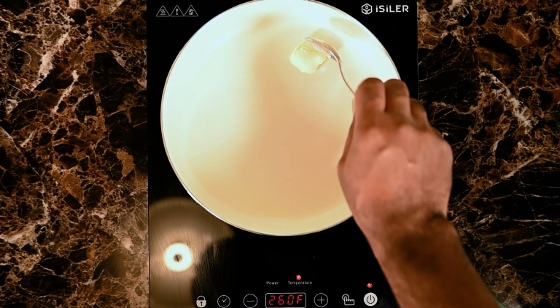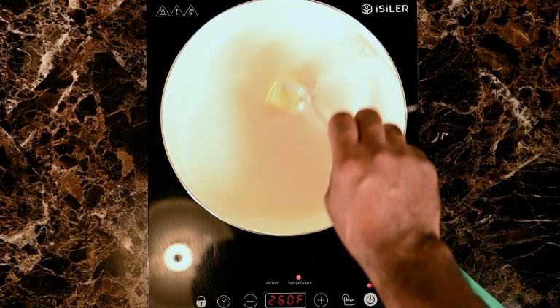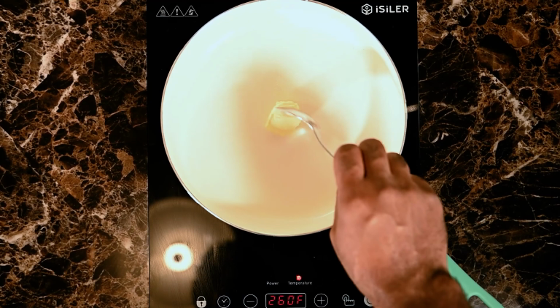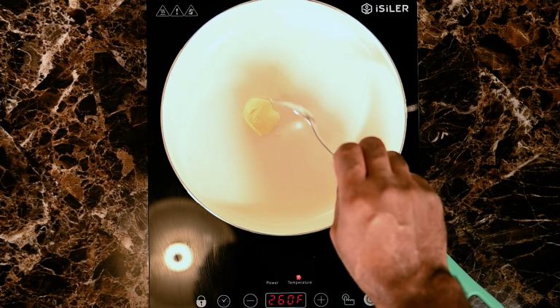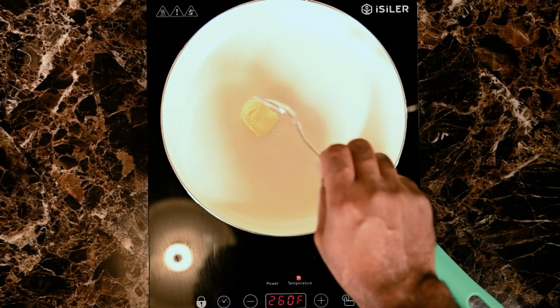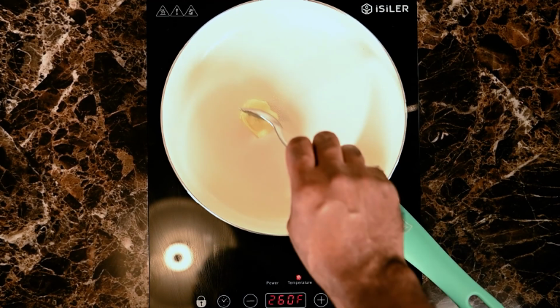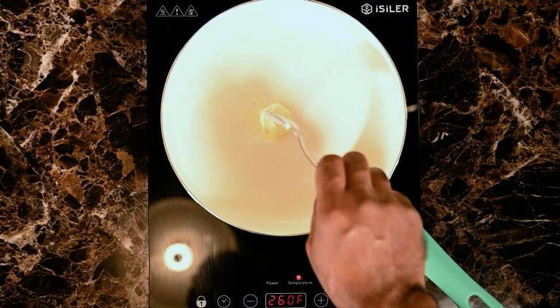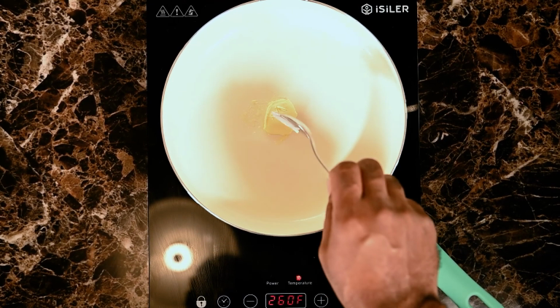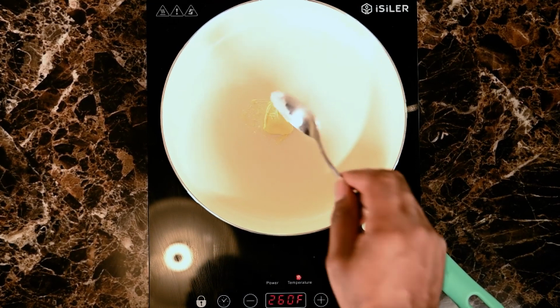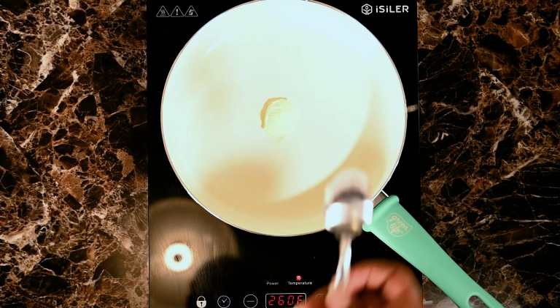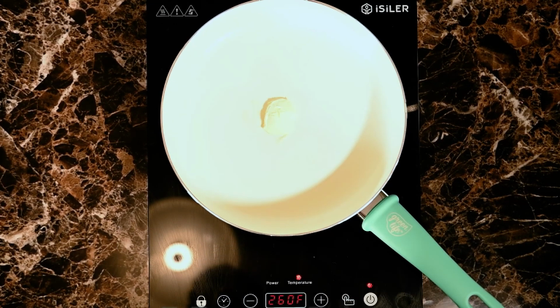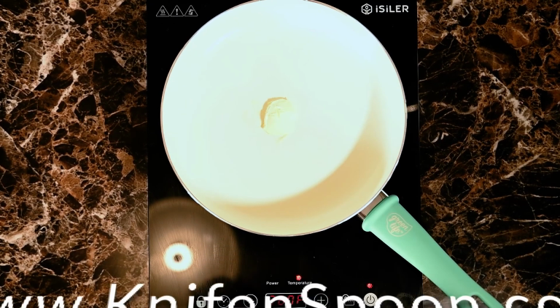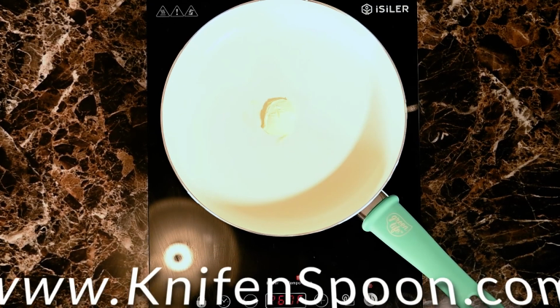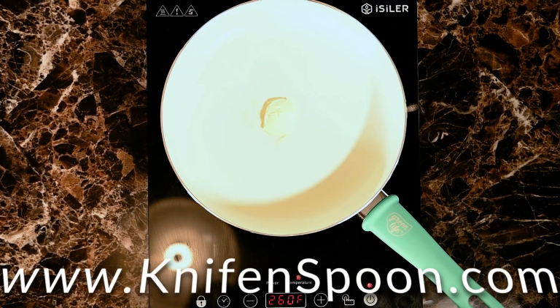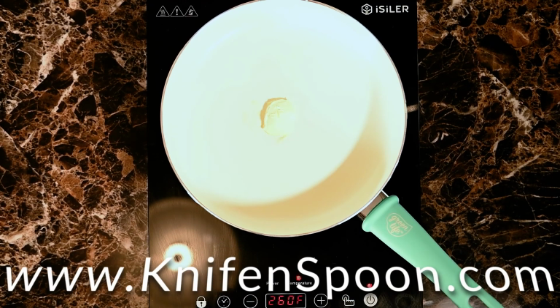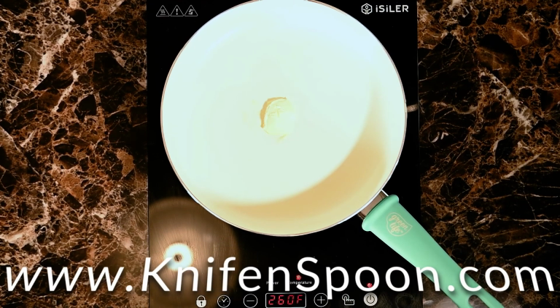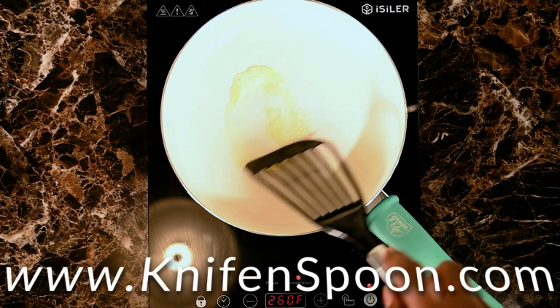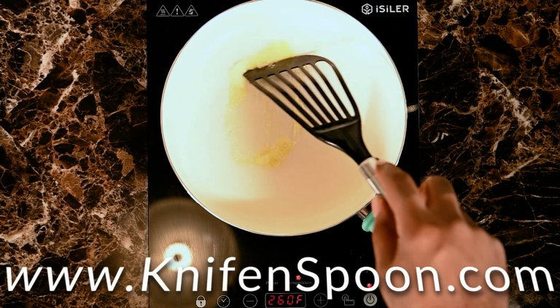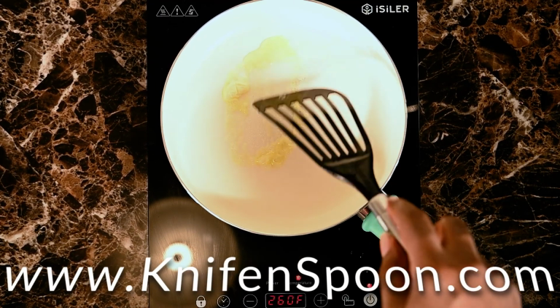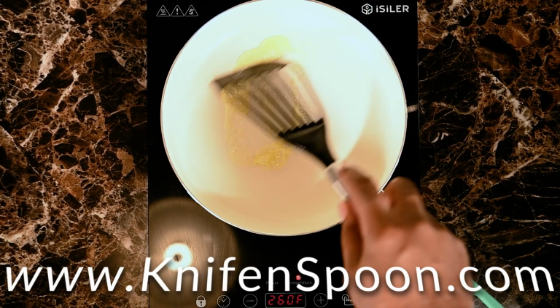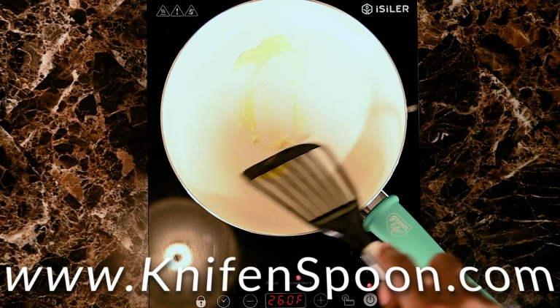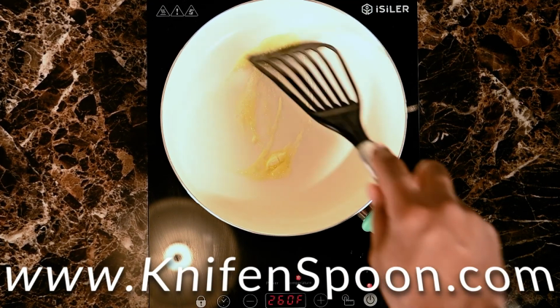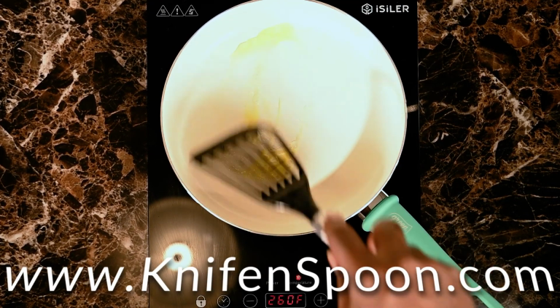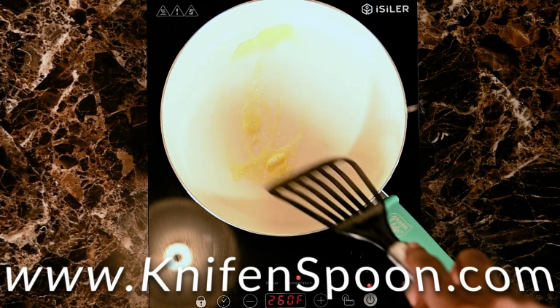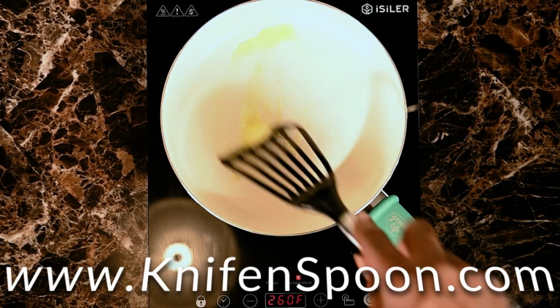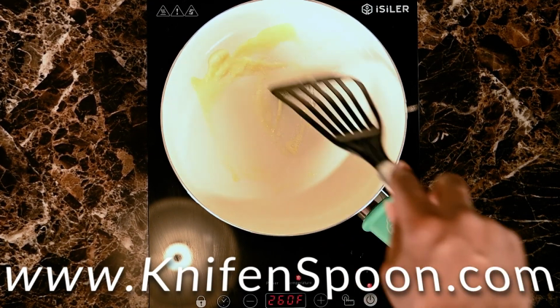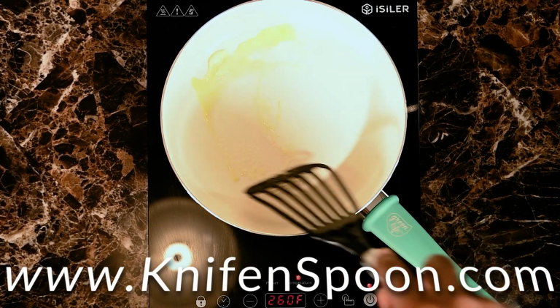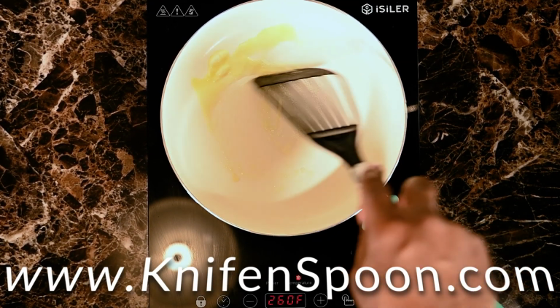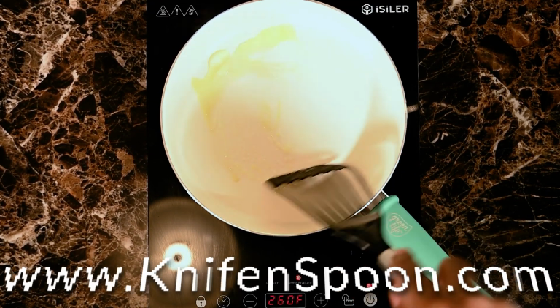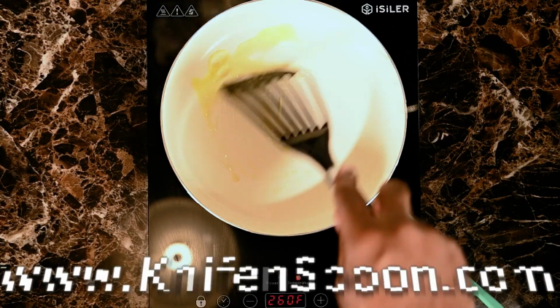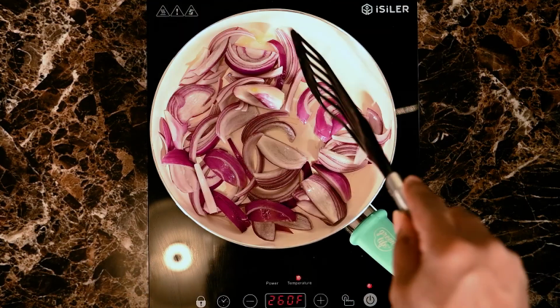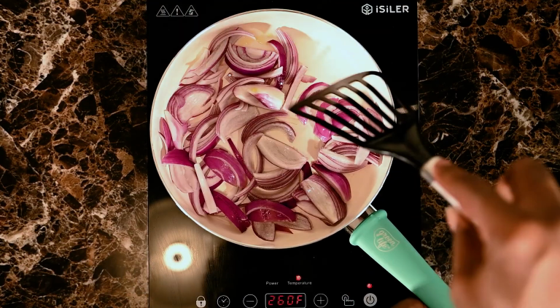Head over to the webpage at www.knifeandspoon.com and start your order now.